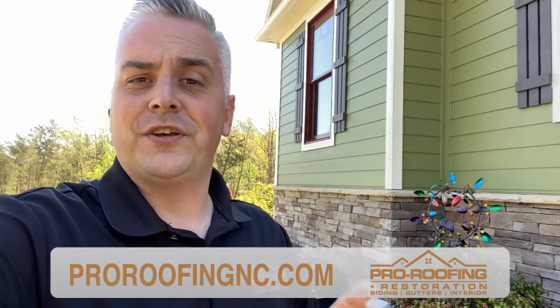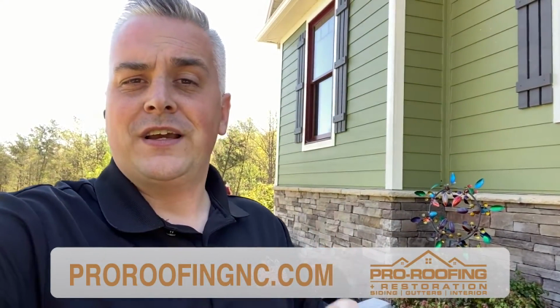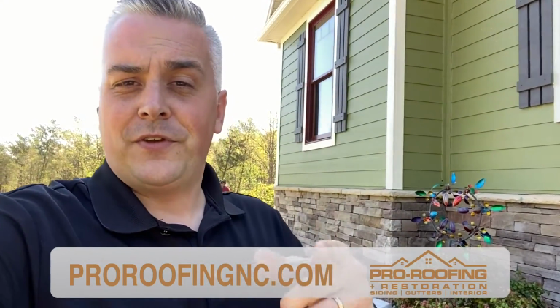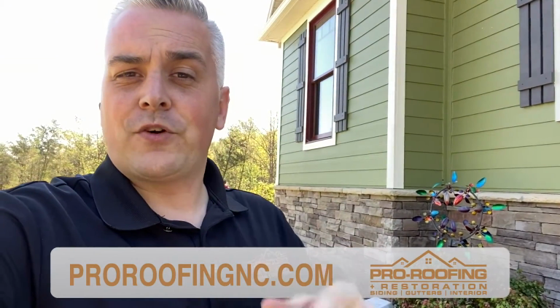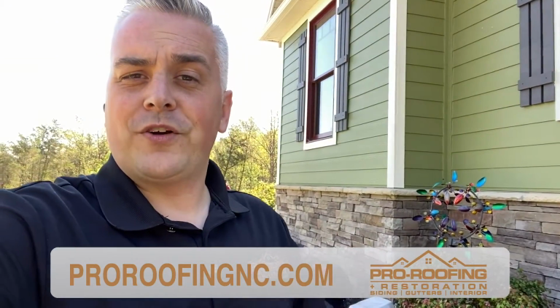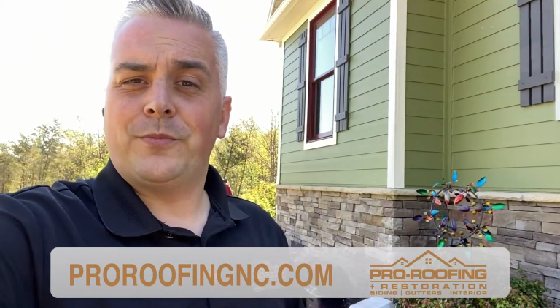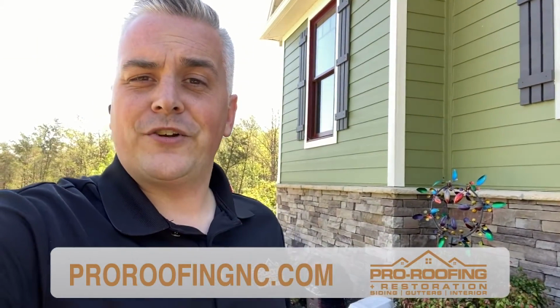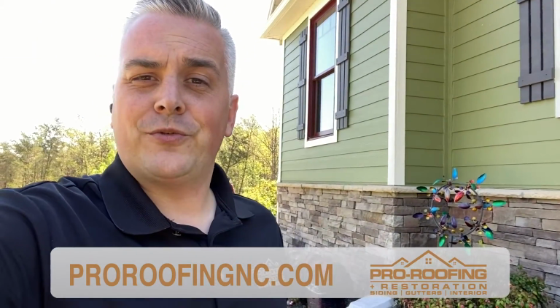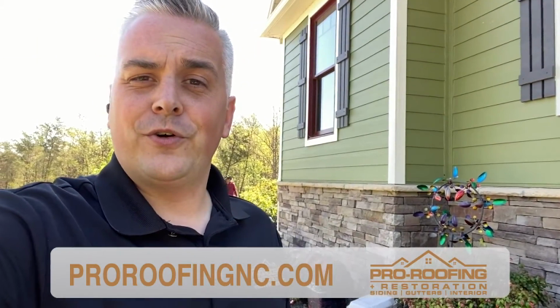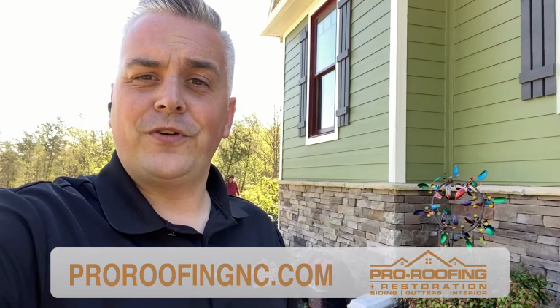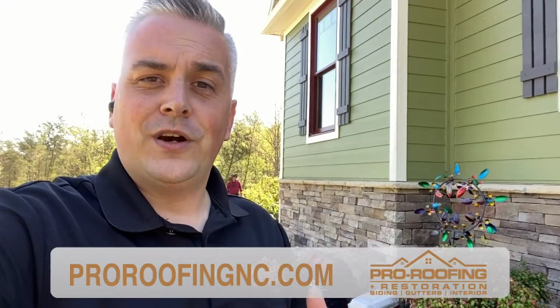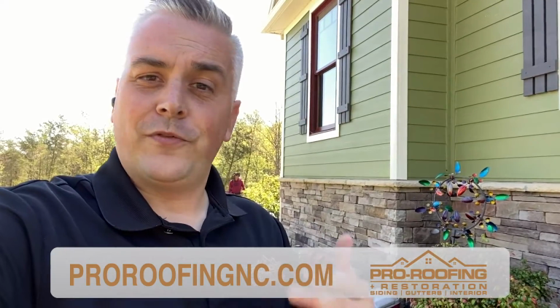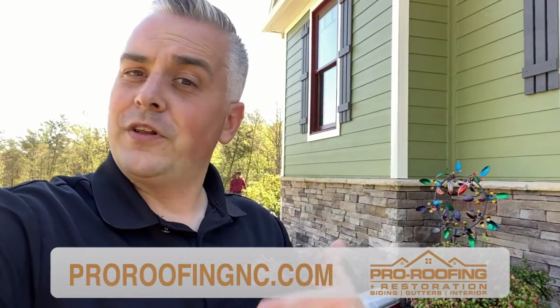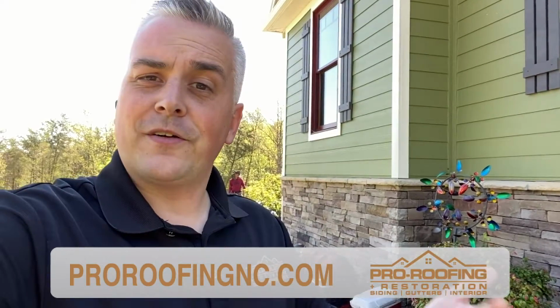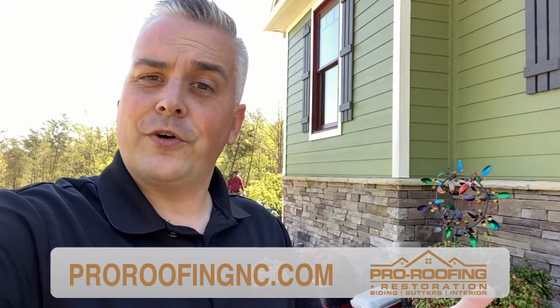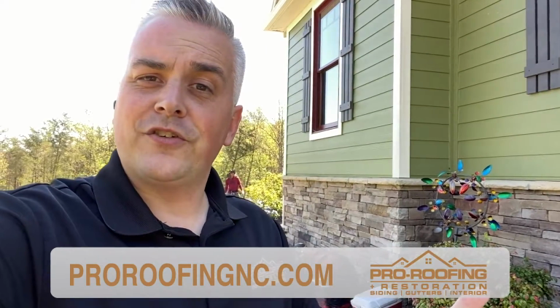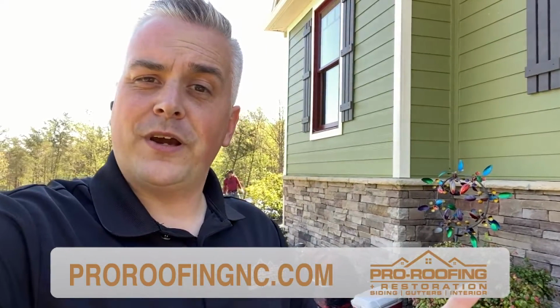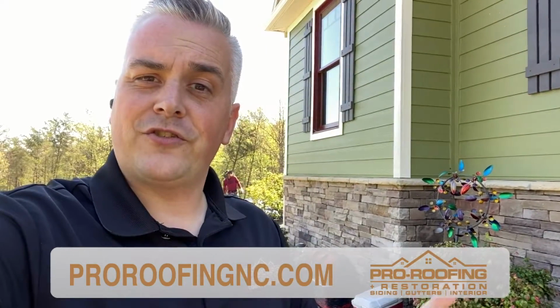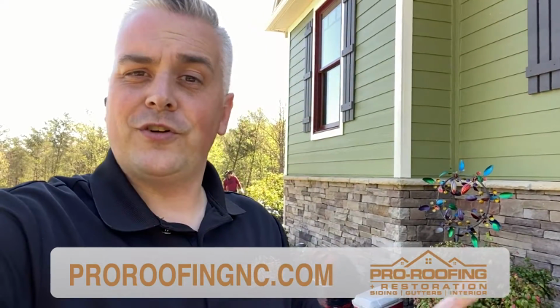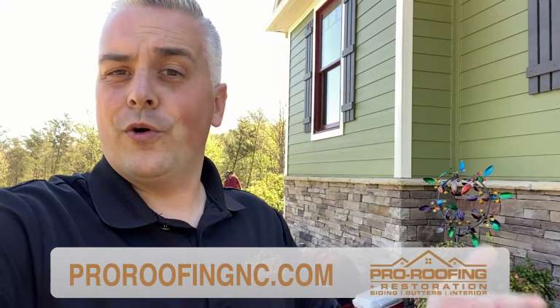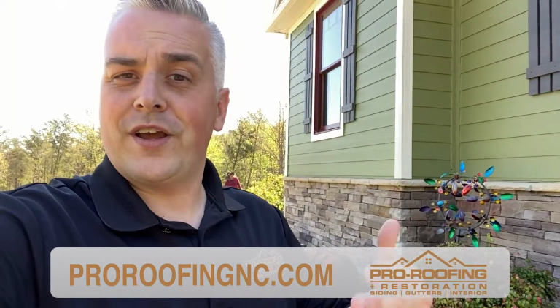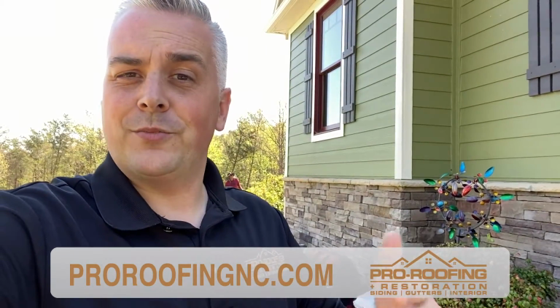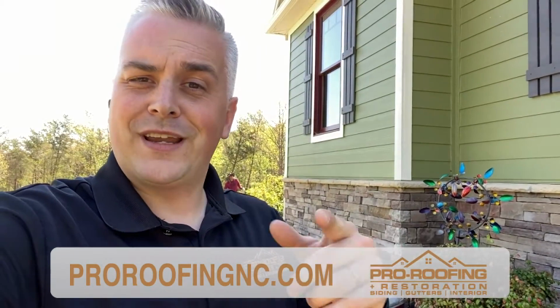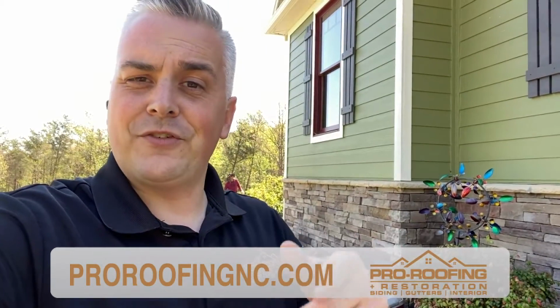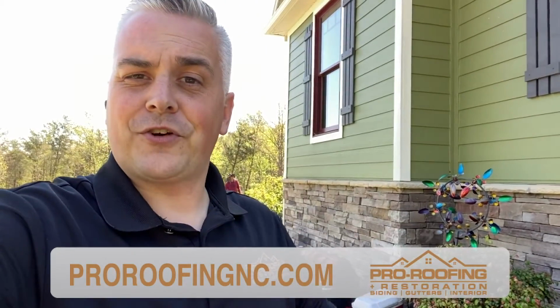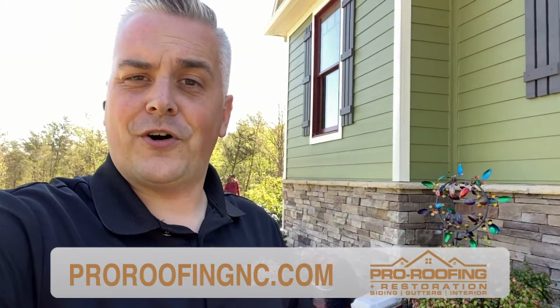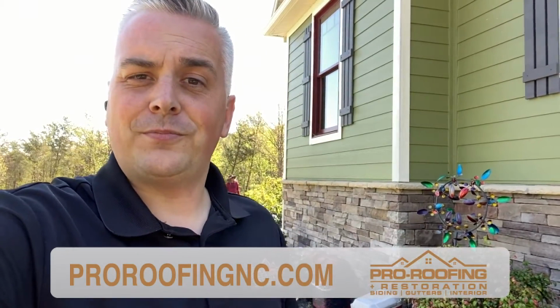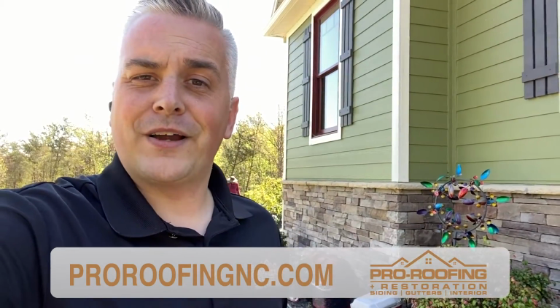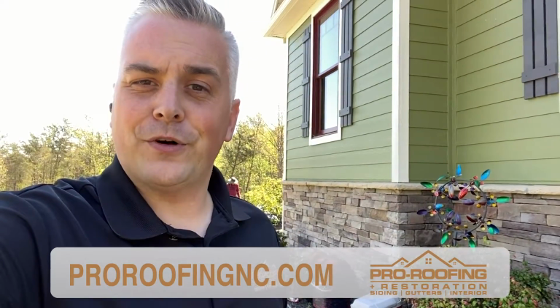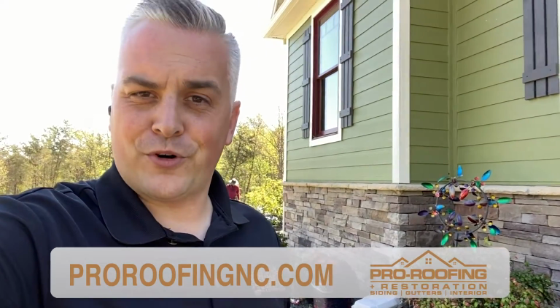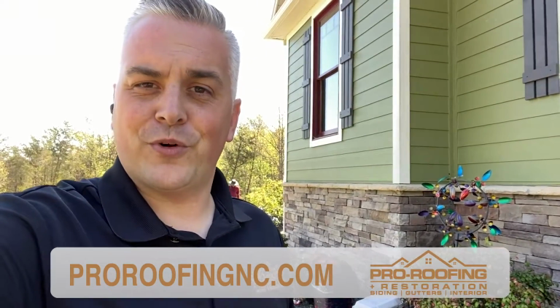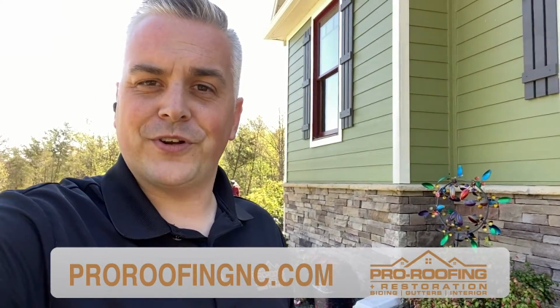If you have a question about your roof, or if you'd like a free inspection or an estimate, give us a call — Michael at Pro Roofing.